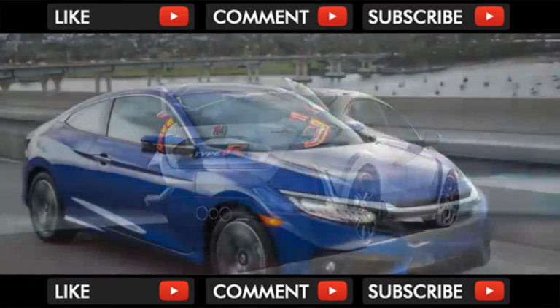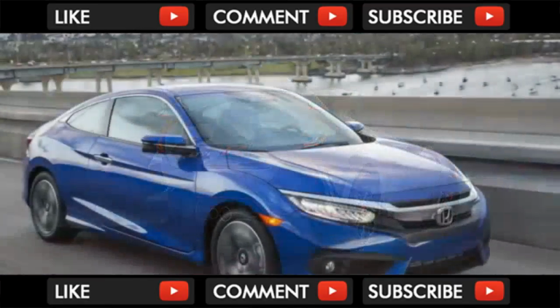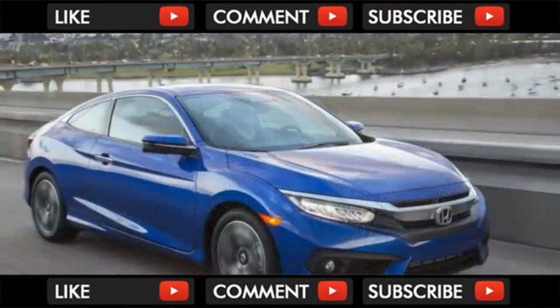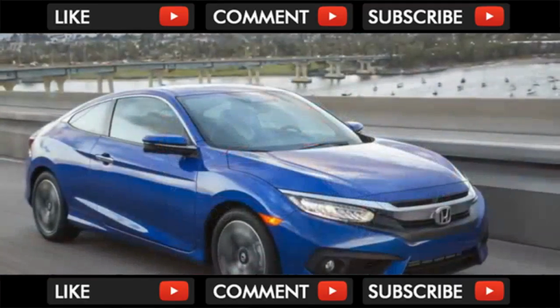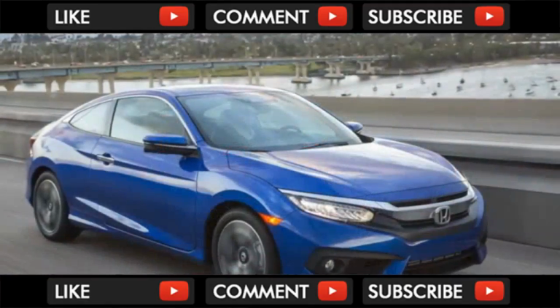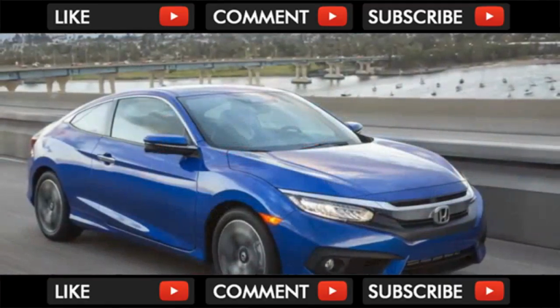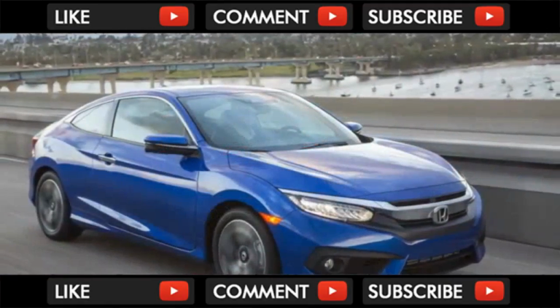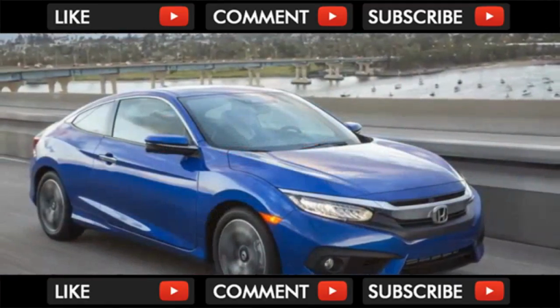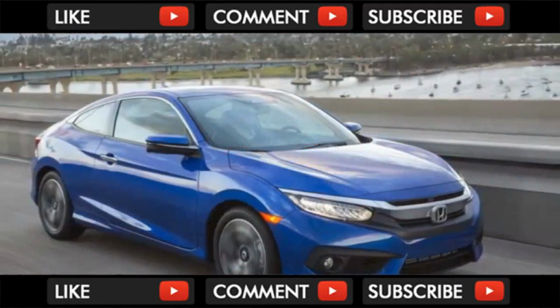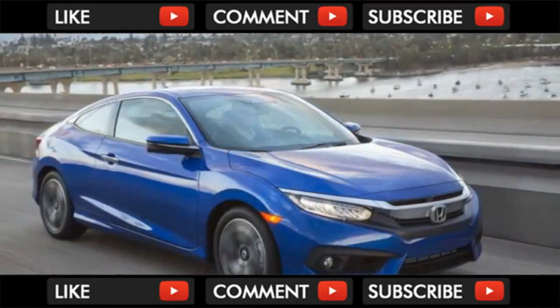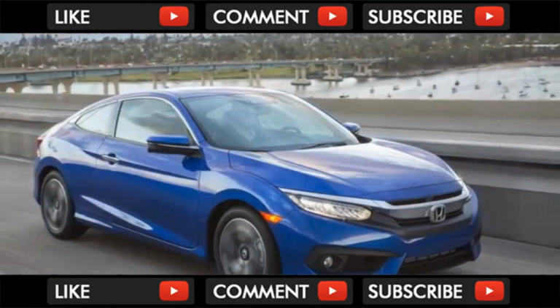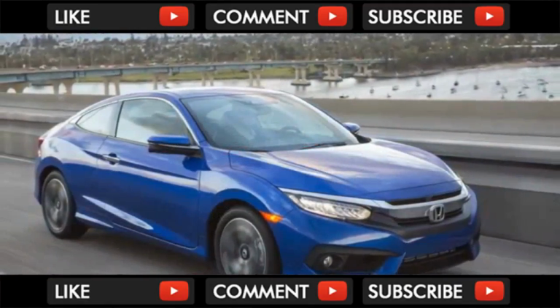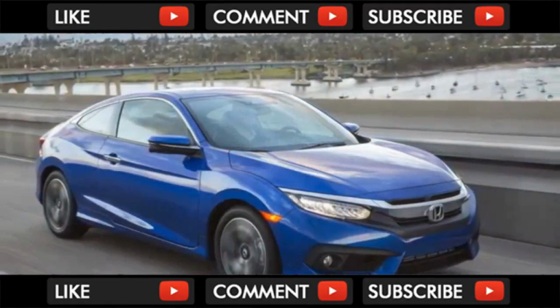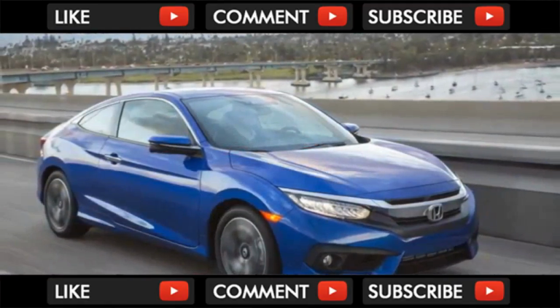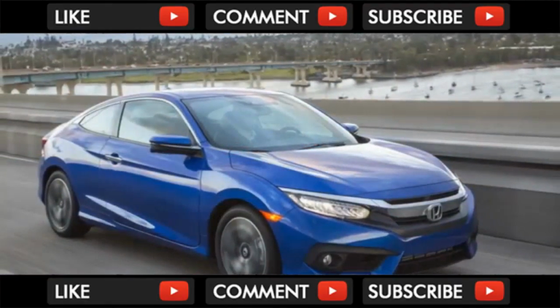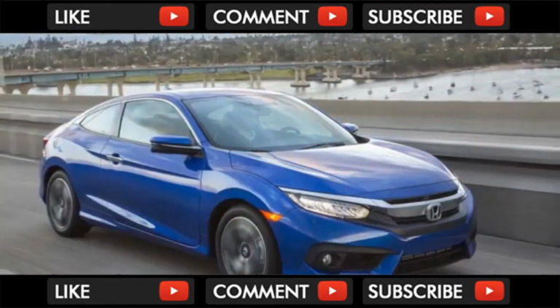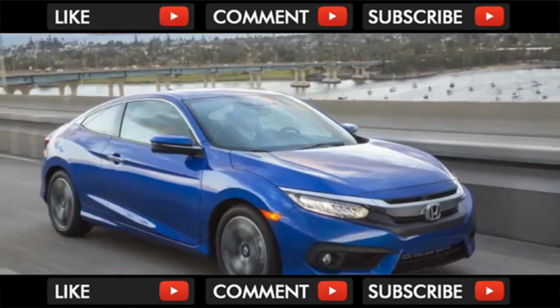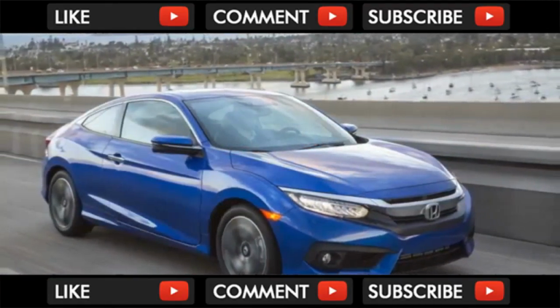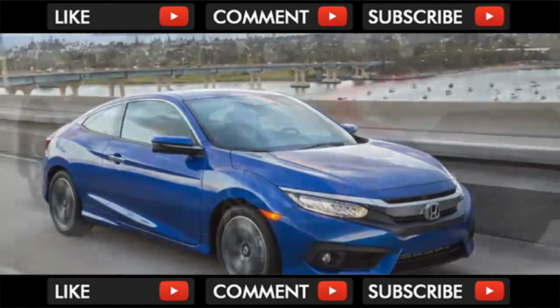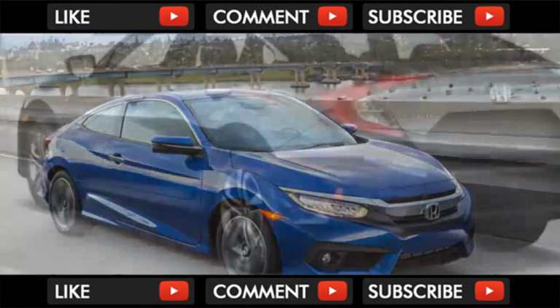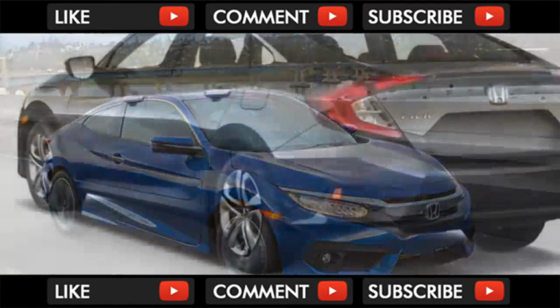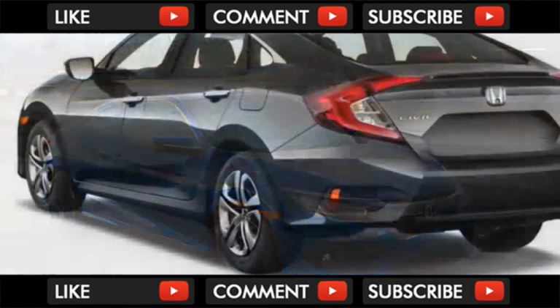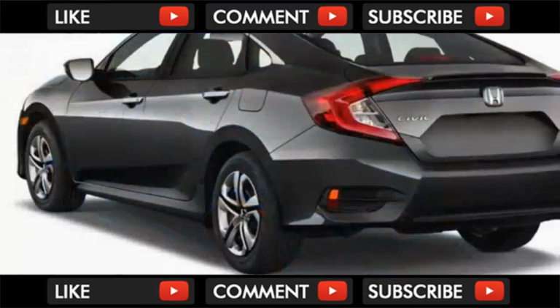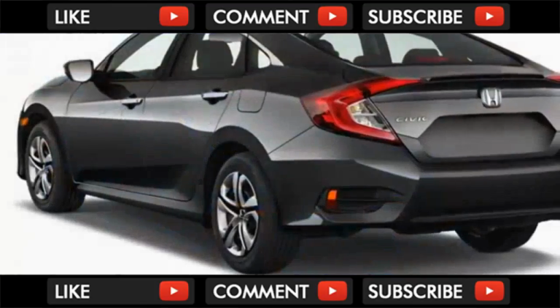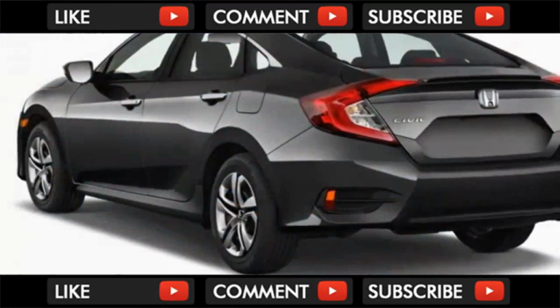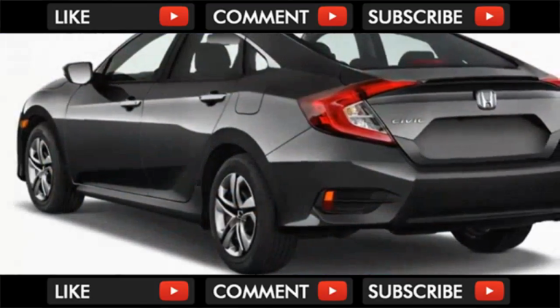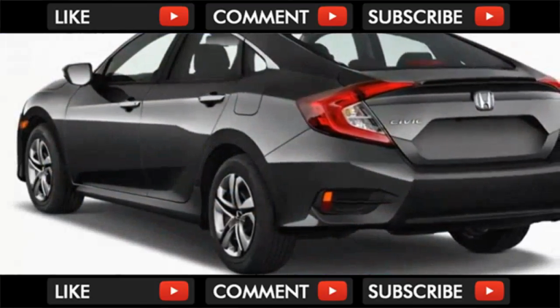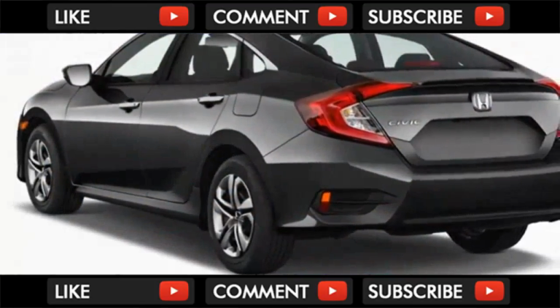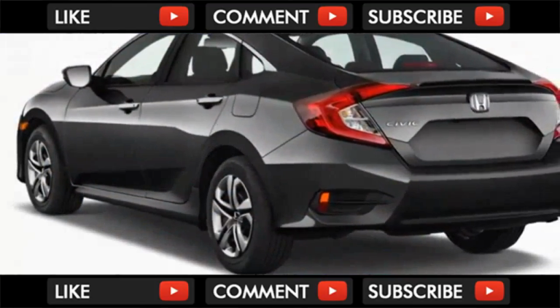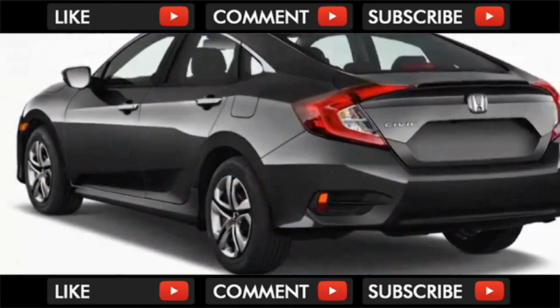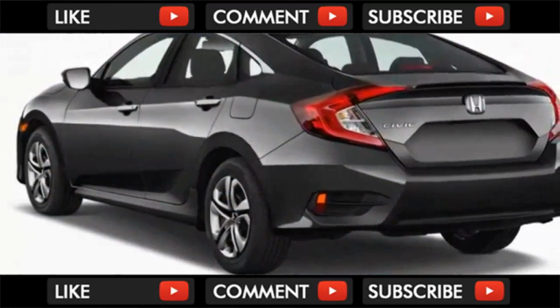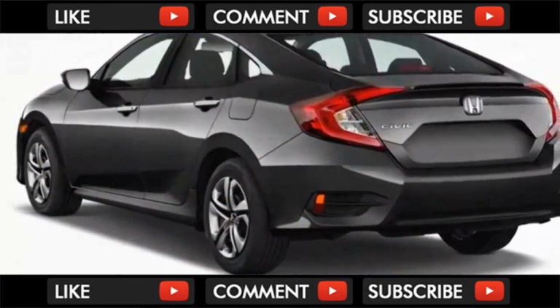The coupe shares similar styling features, although with two fewer doors and a look that we prefer when rear seat convenience isn't a priority.